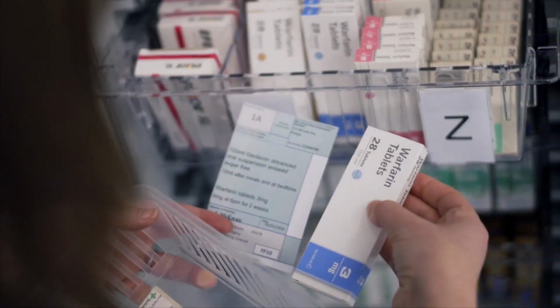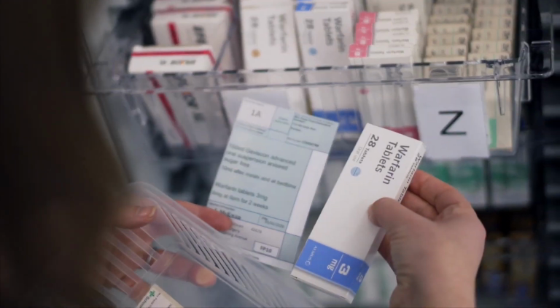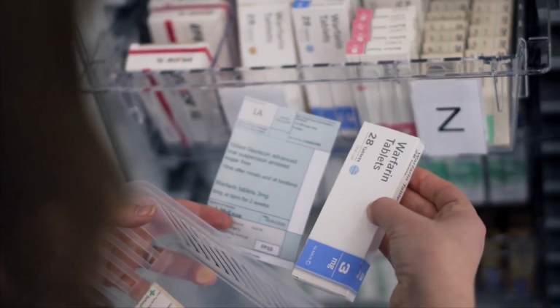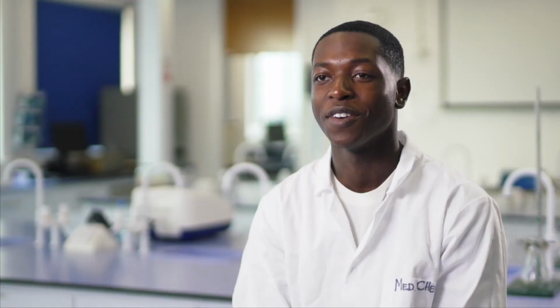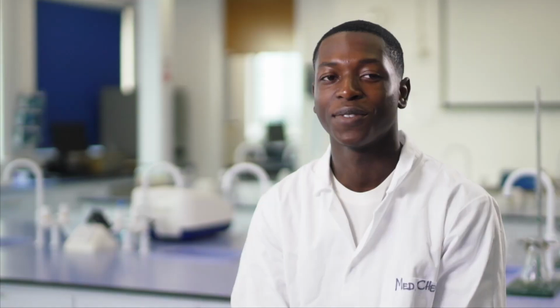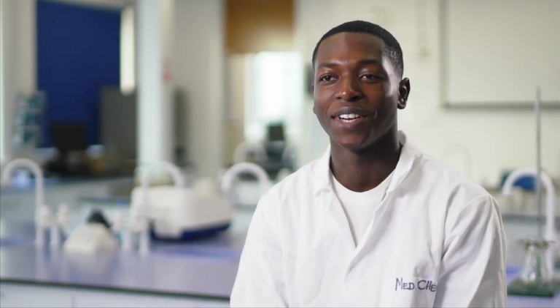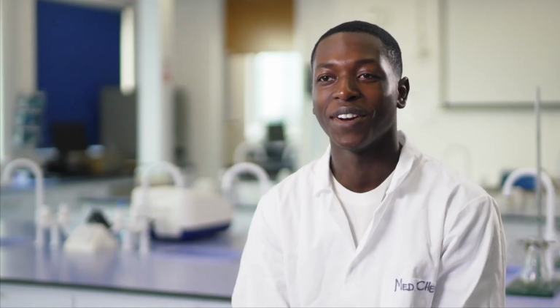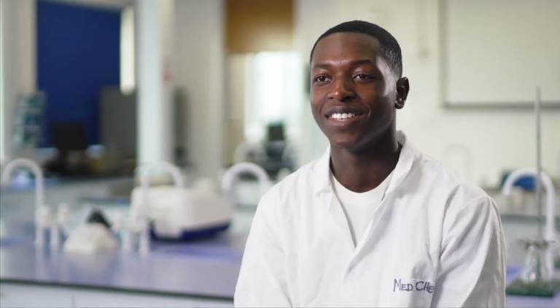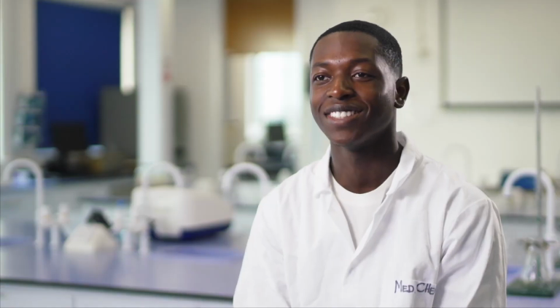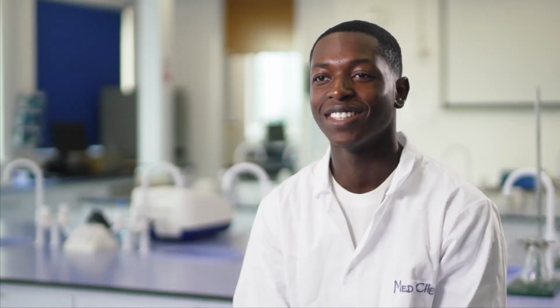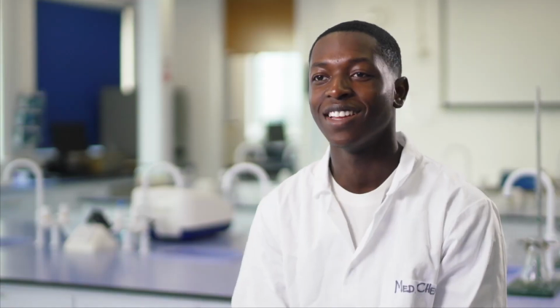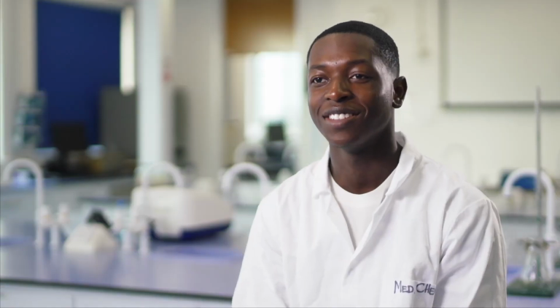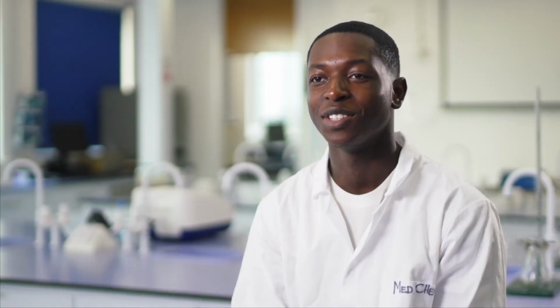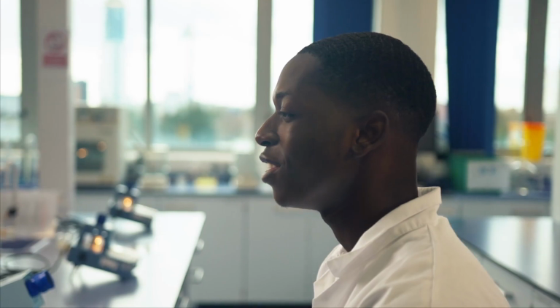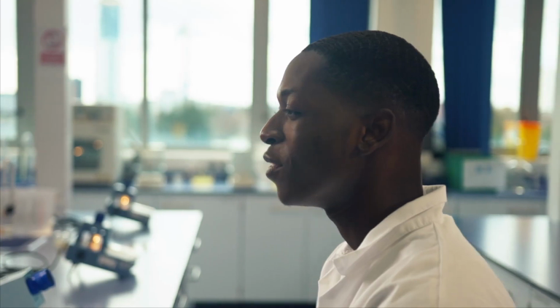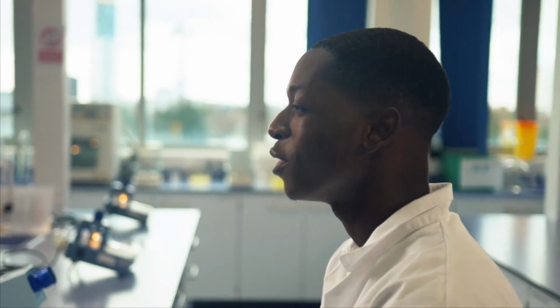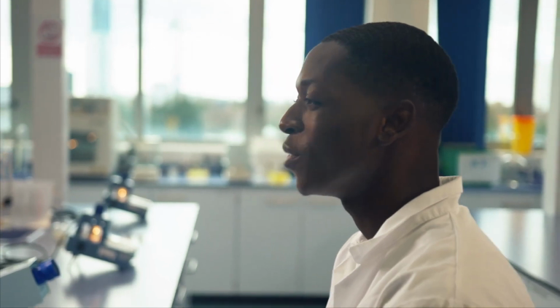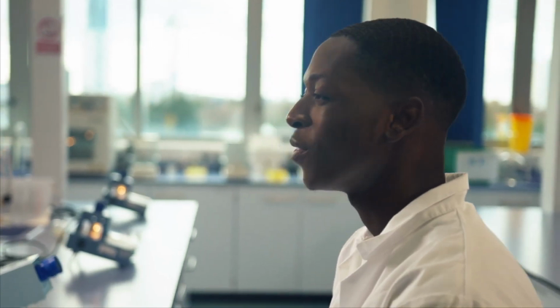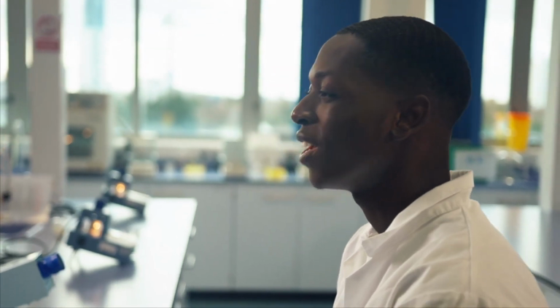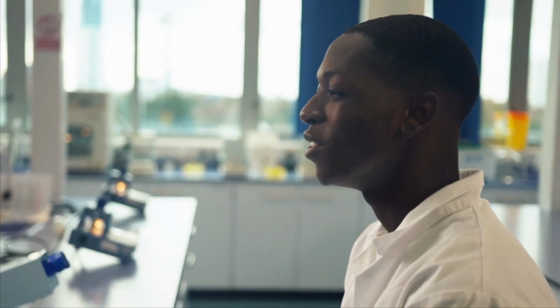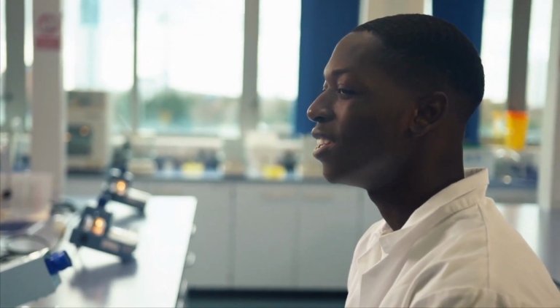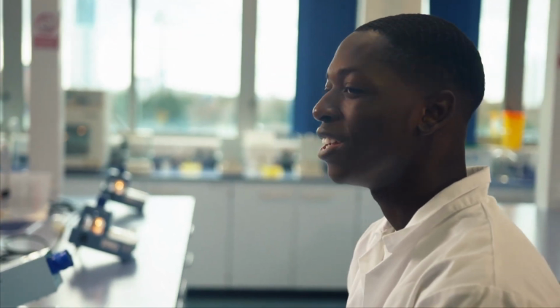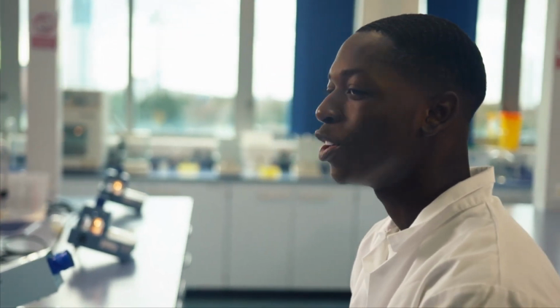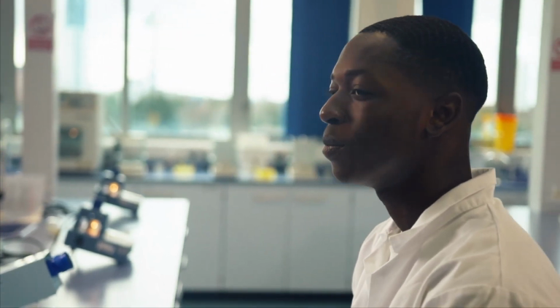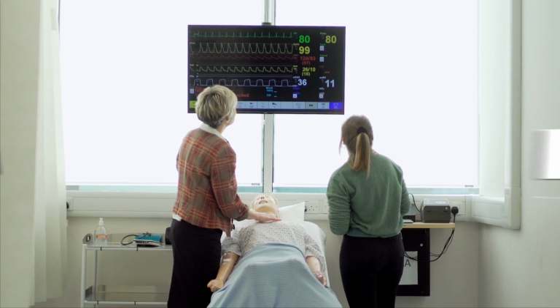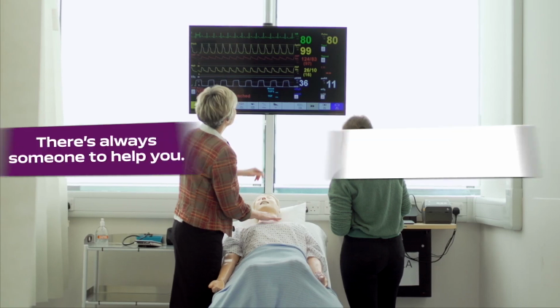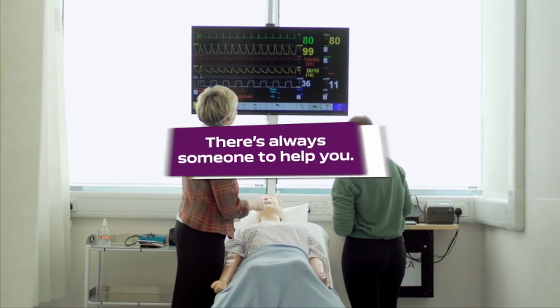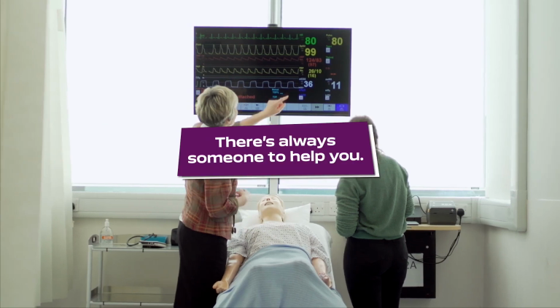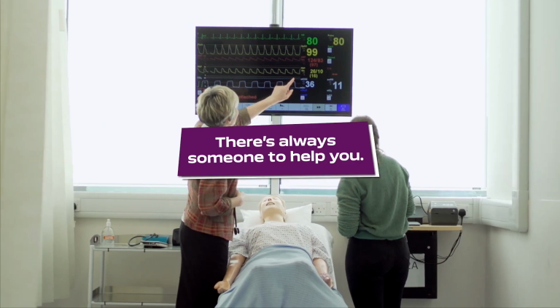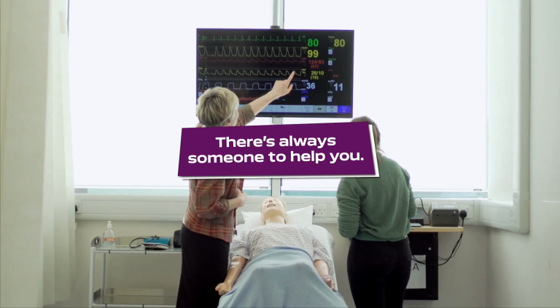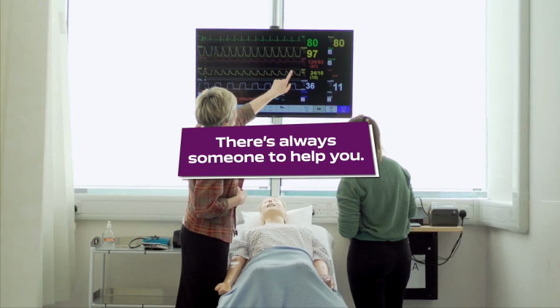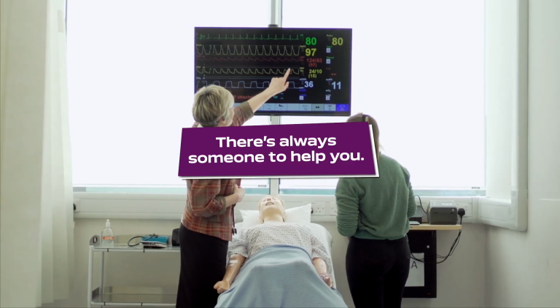Be yourself, try your hardest, and everything will be alright. If you need any help, there's always someone to help you.